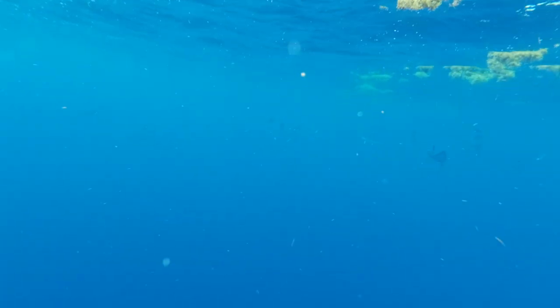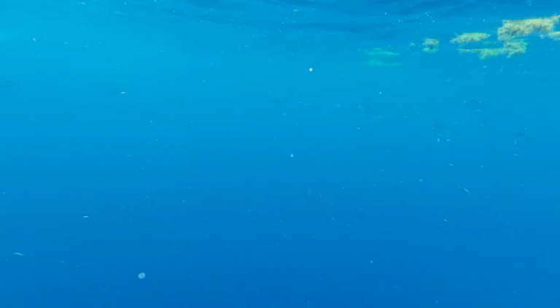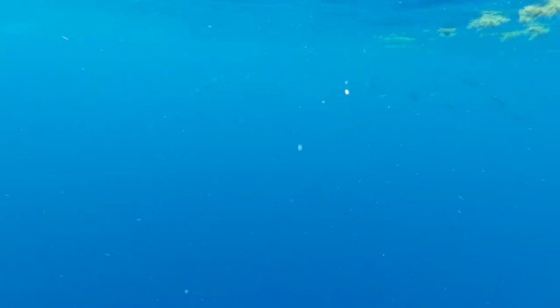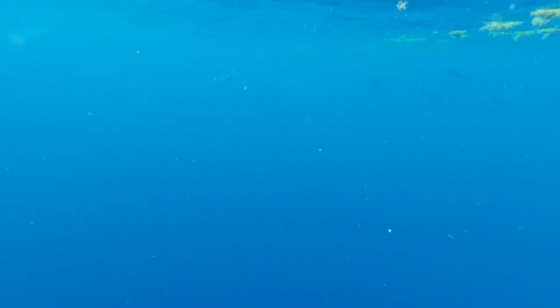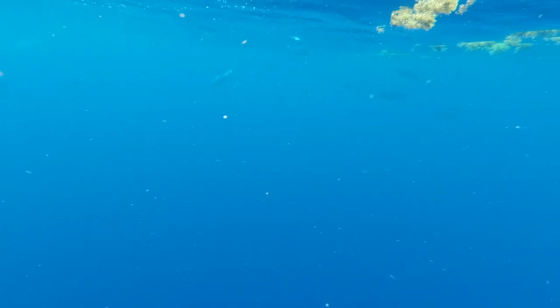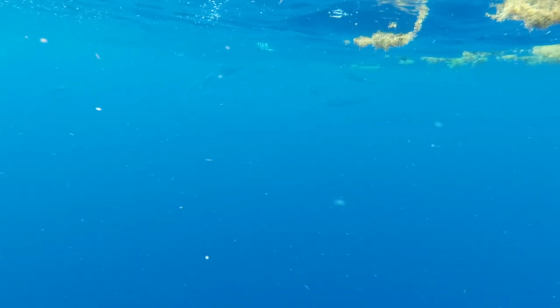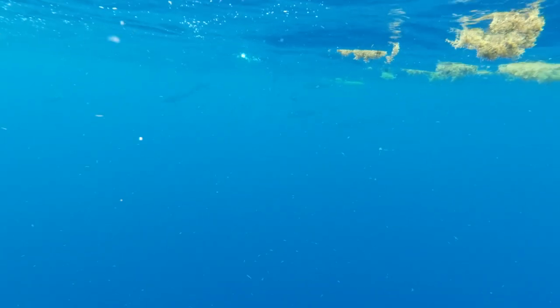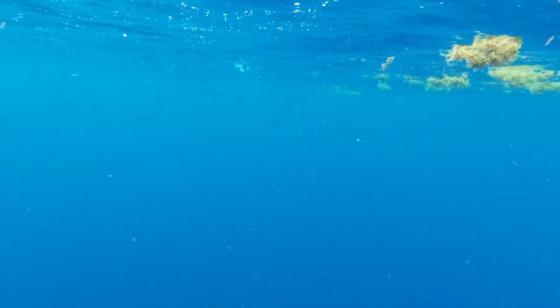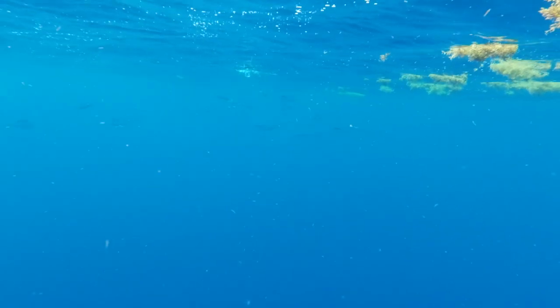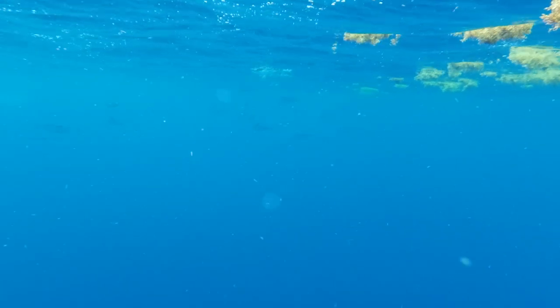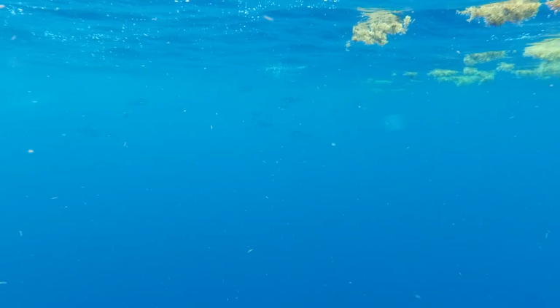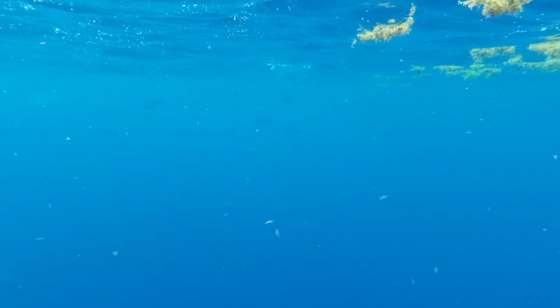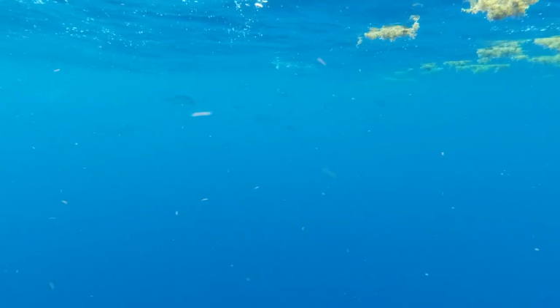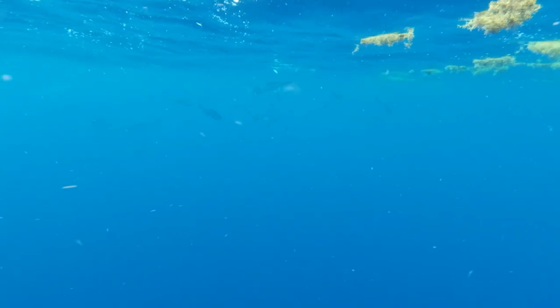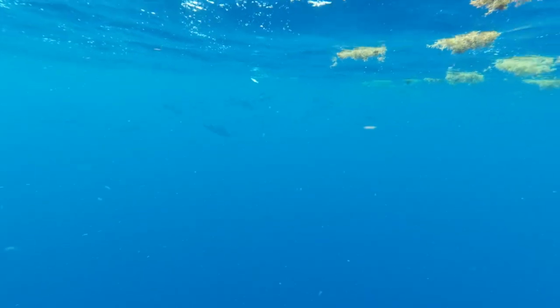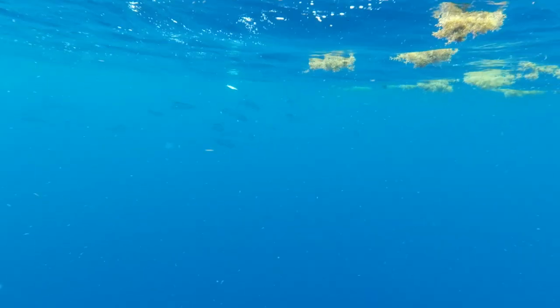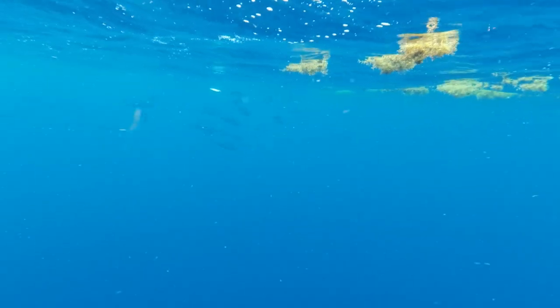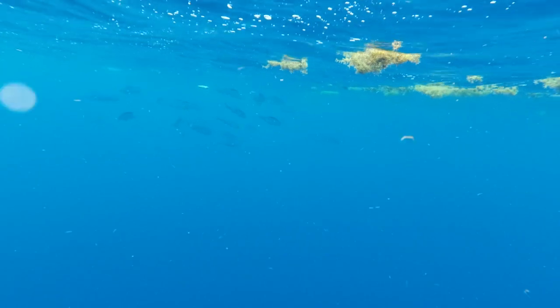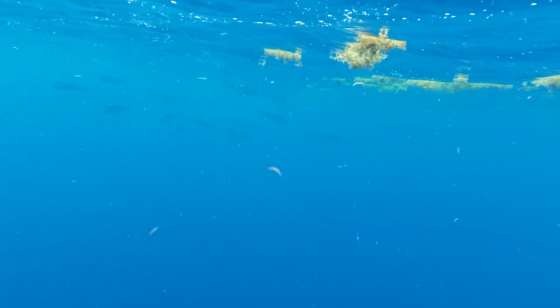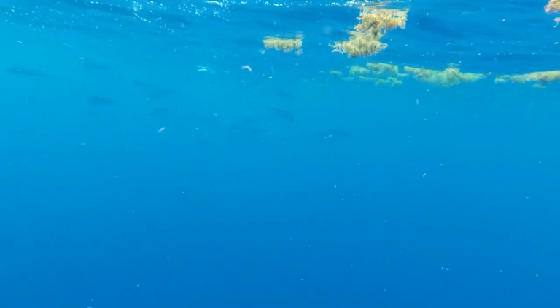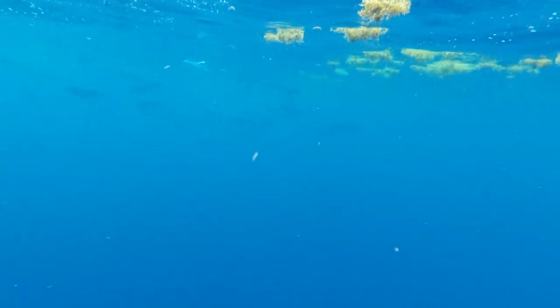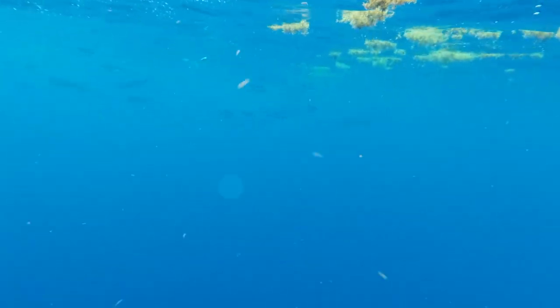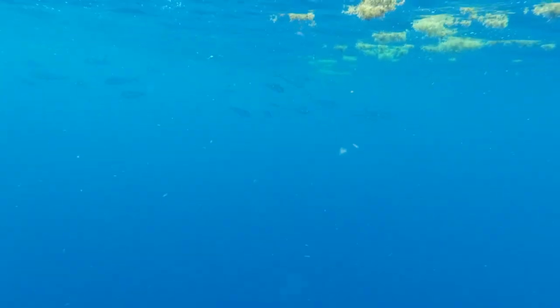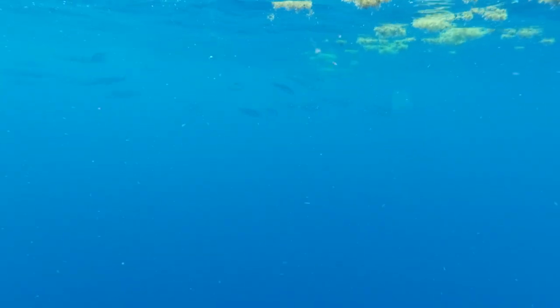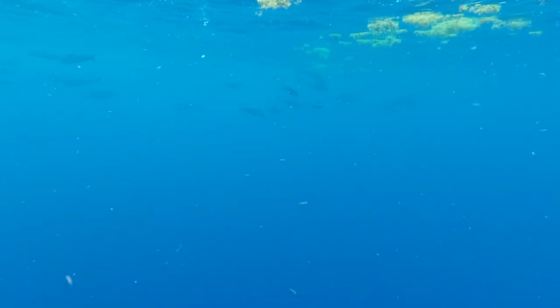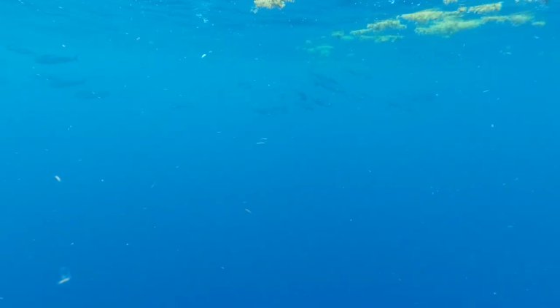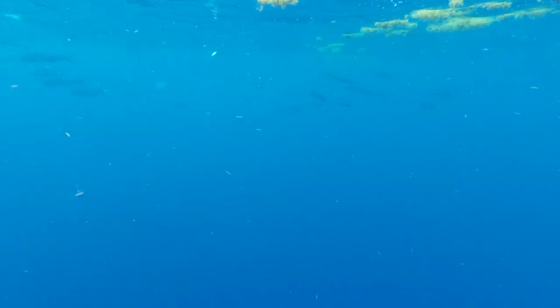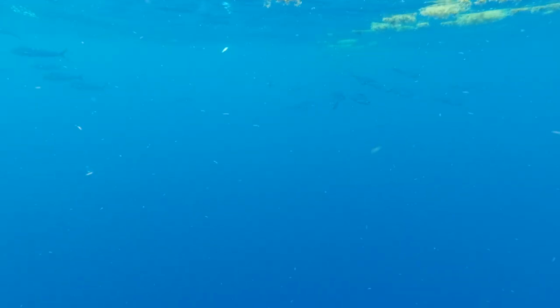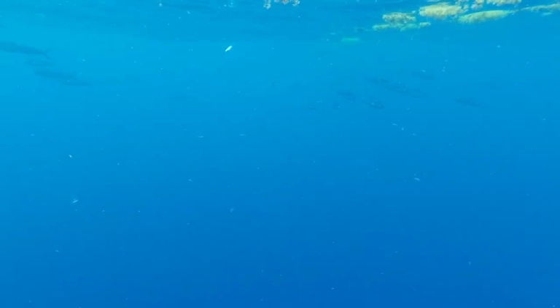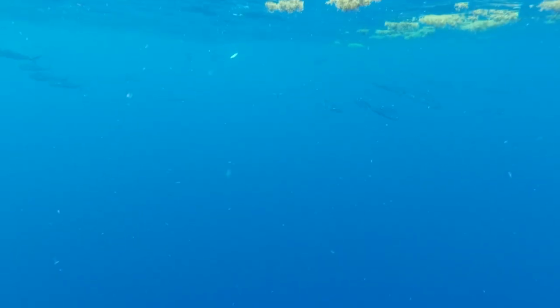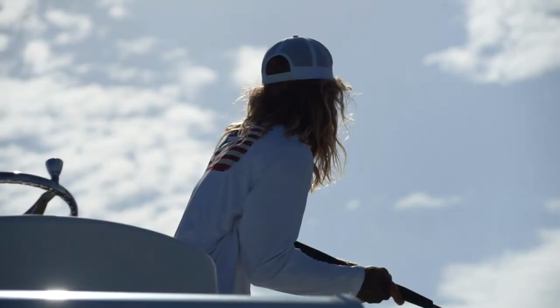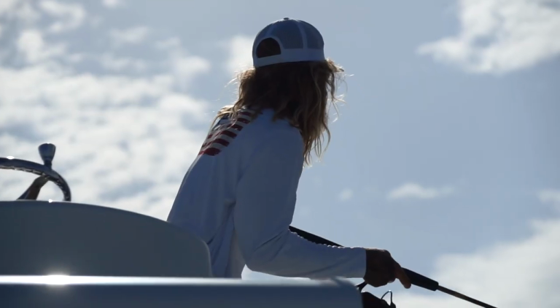Dolphin behind the boat! Everybody start getting baits. Bunch of them - 50, 100. Big schools.